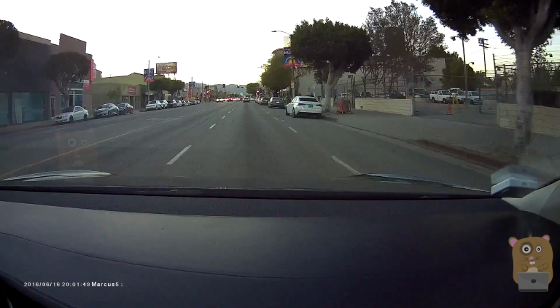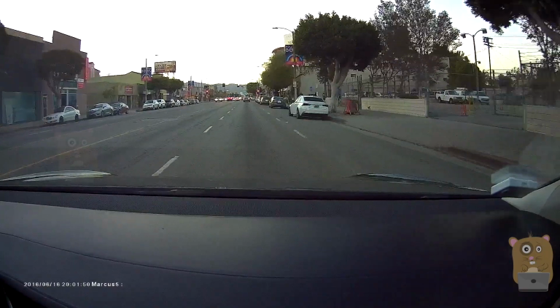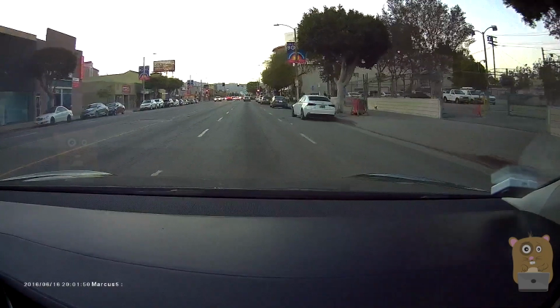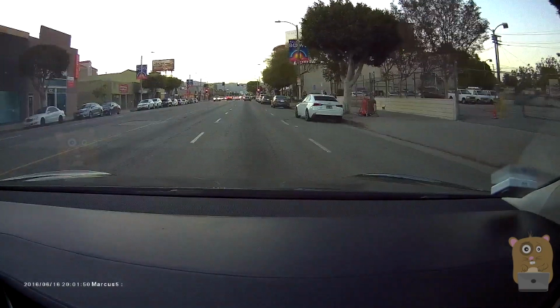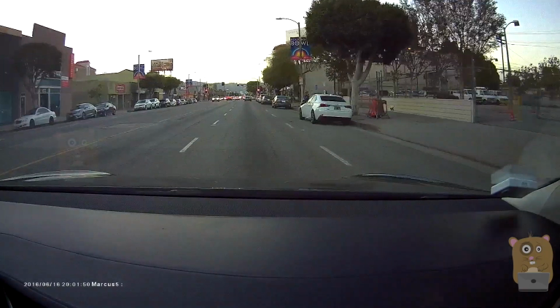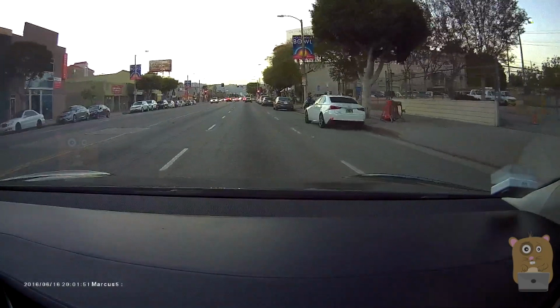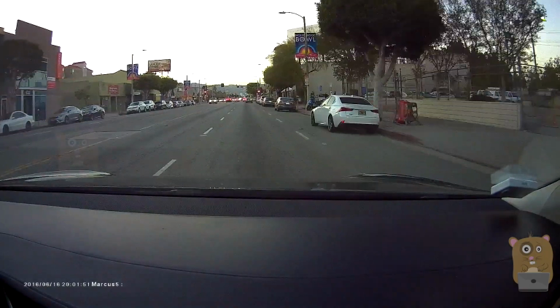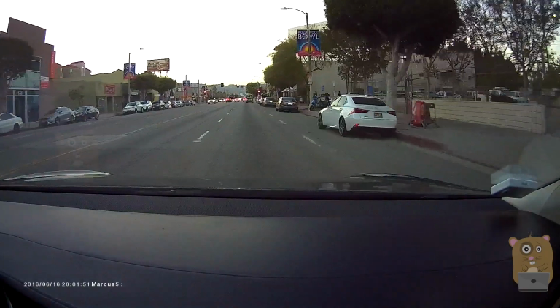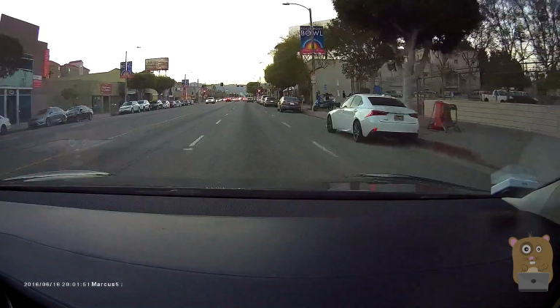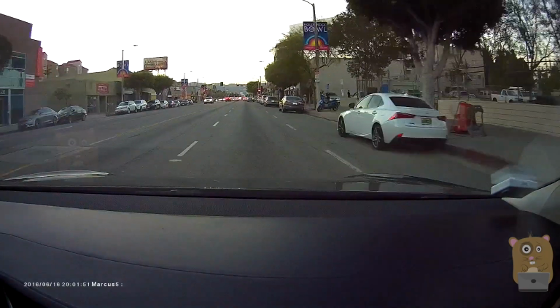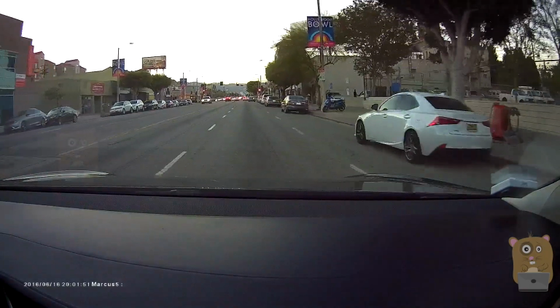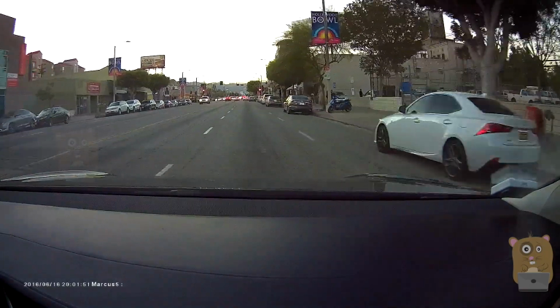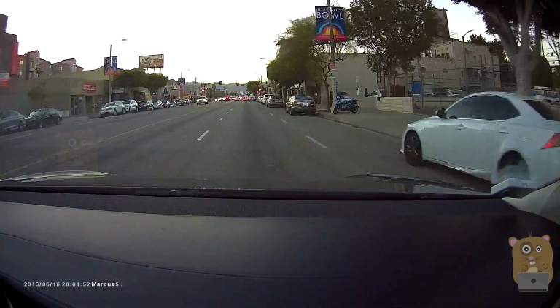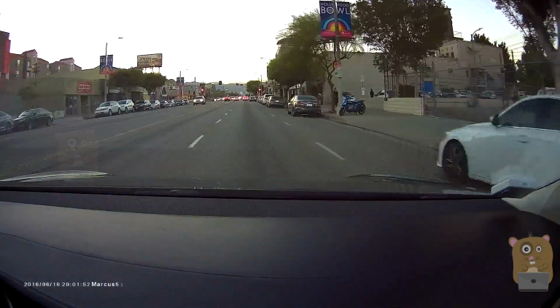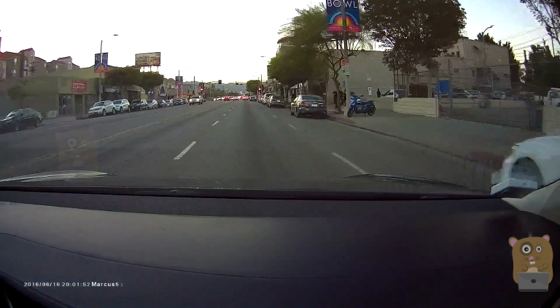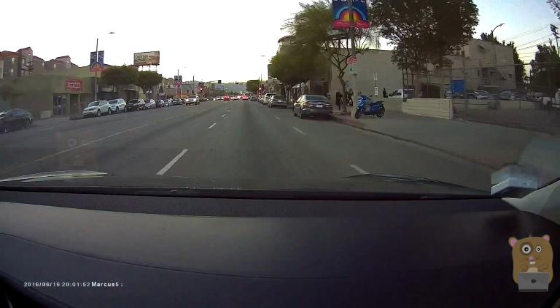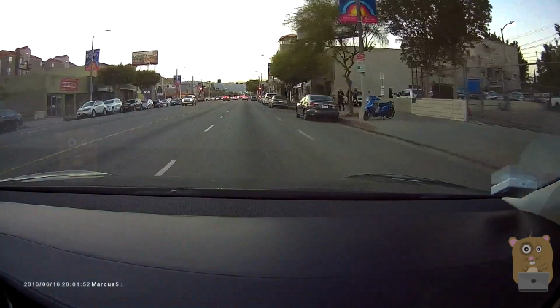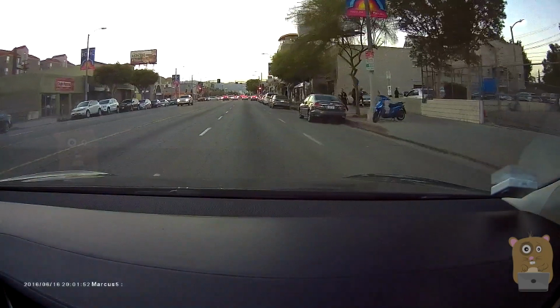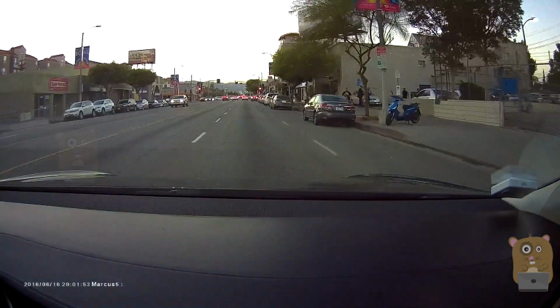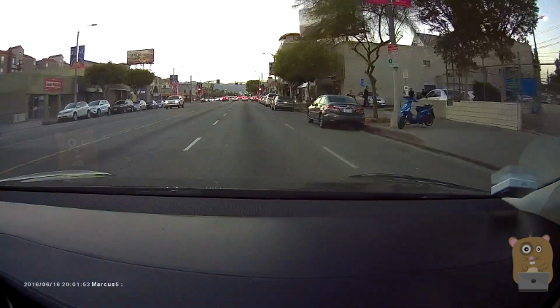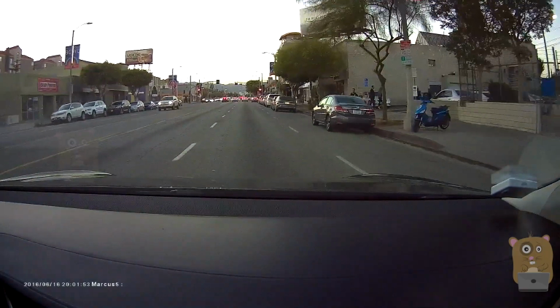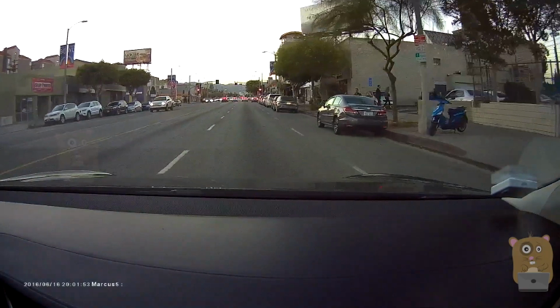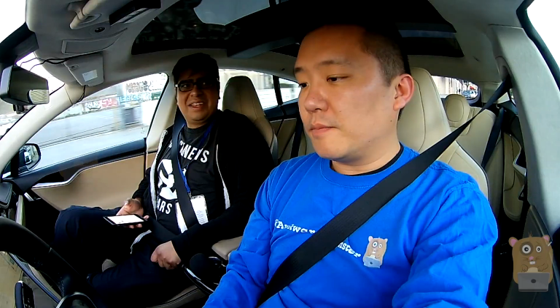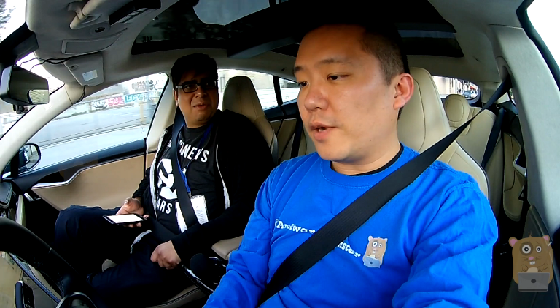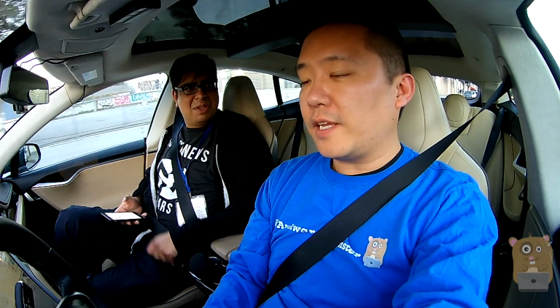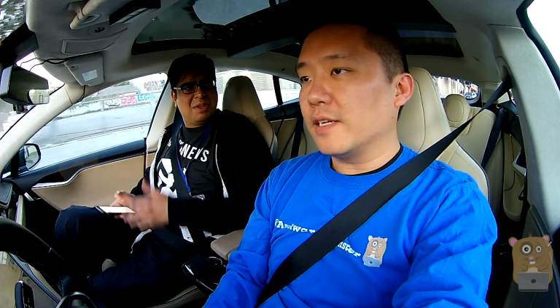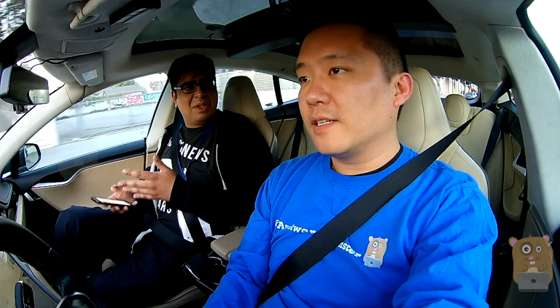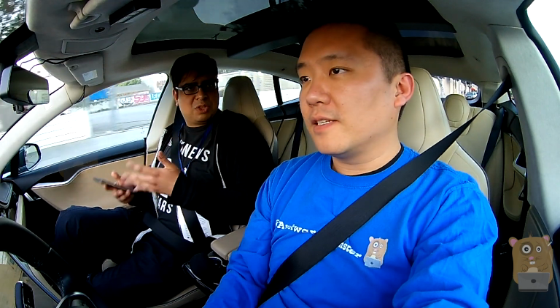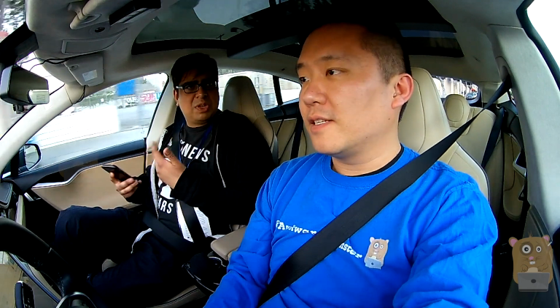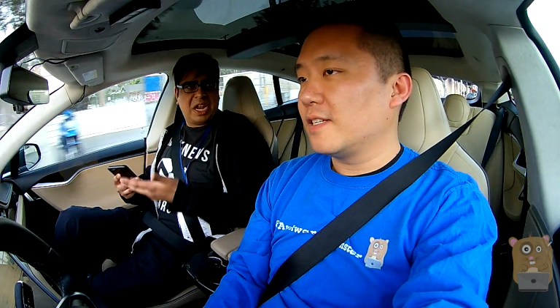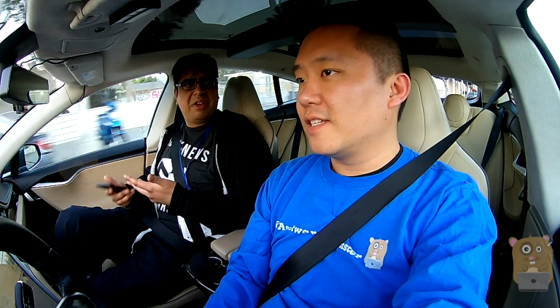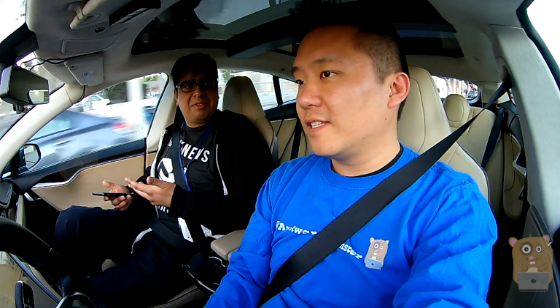Someone forgot their Apple Watch charger. The braking is regenerative — when you let go of the accelerator, the car instantly slows down.